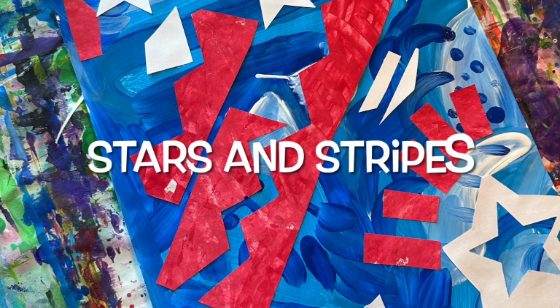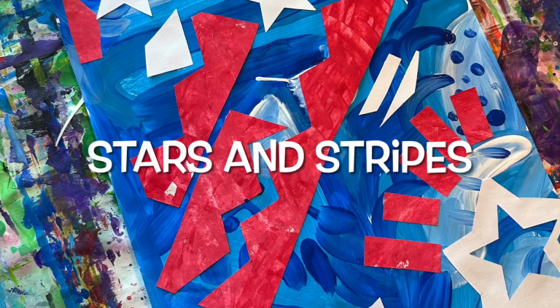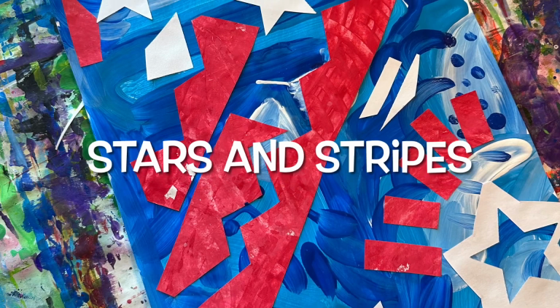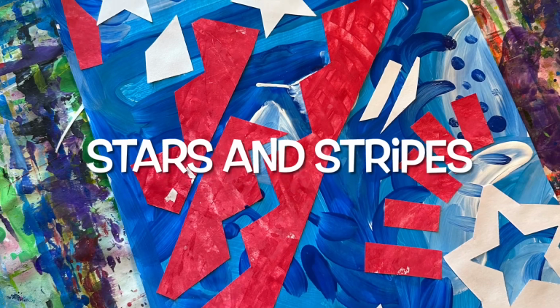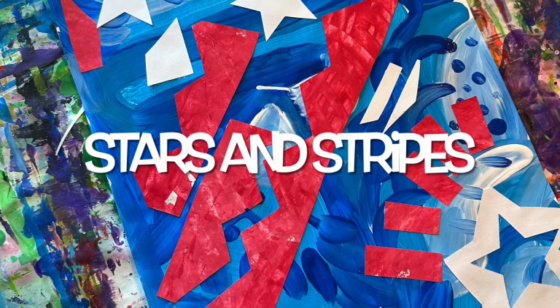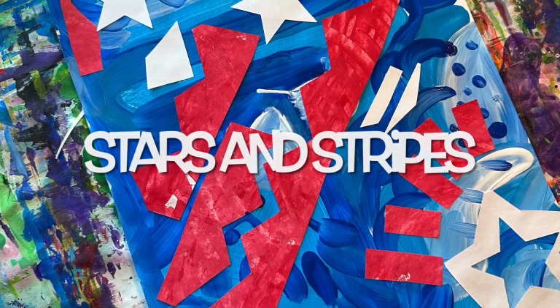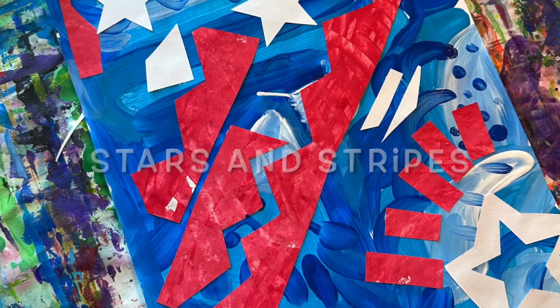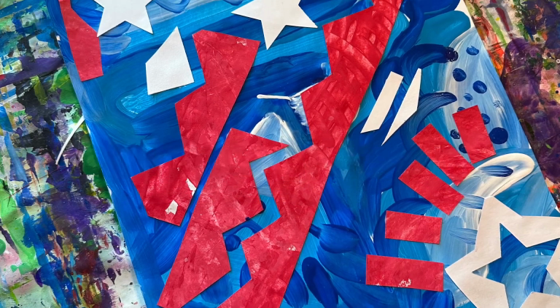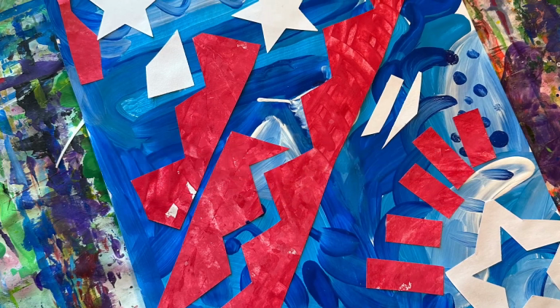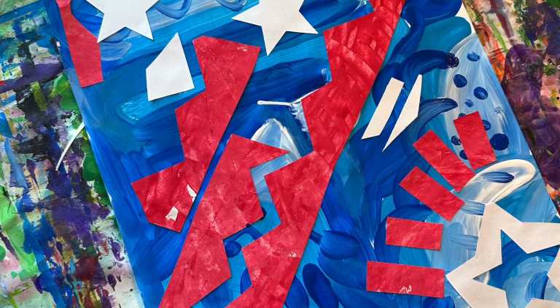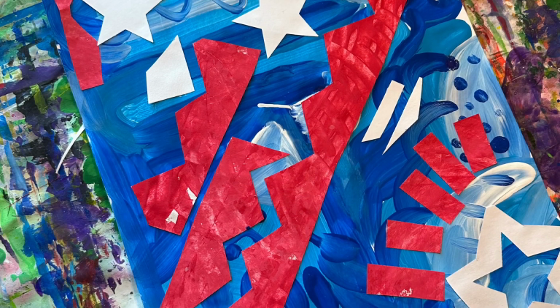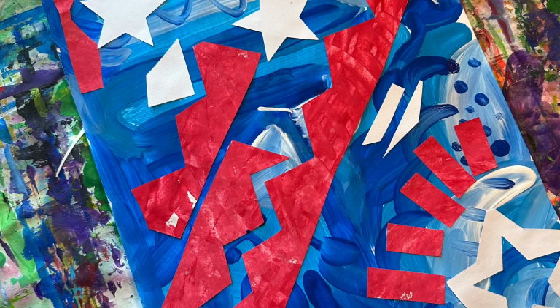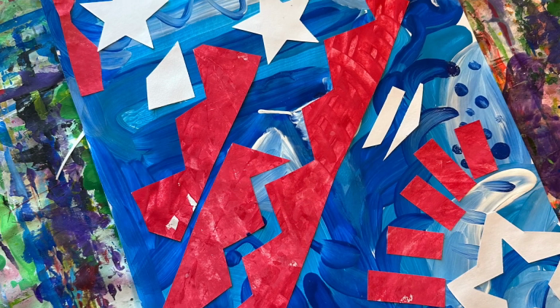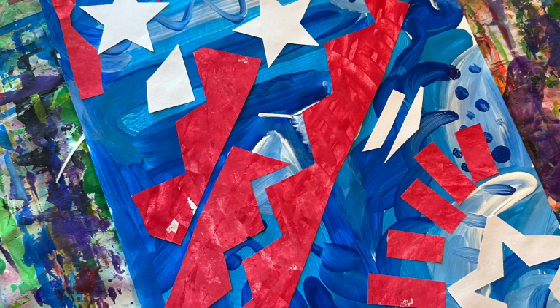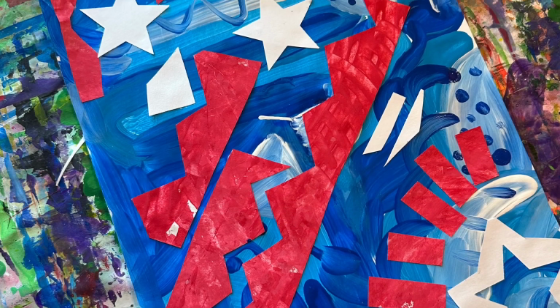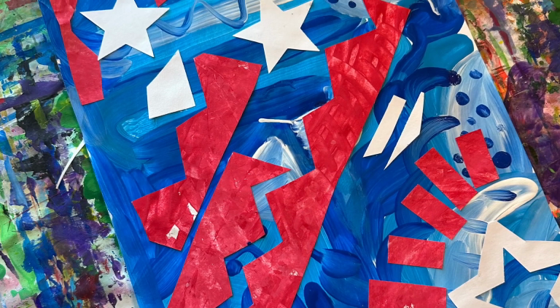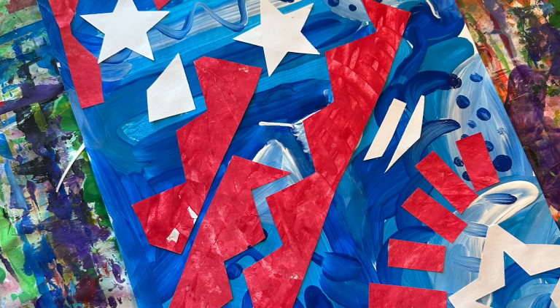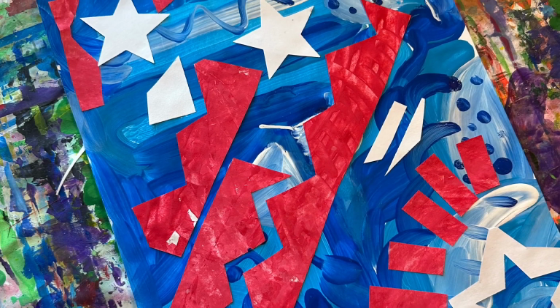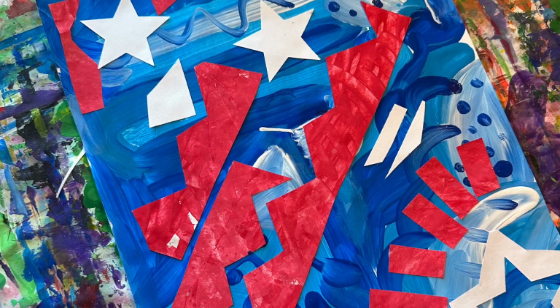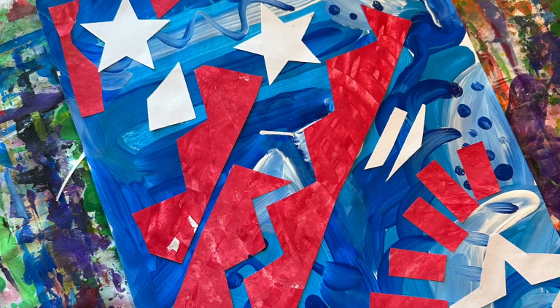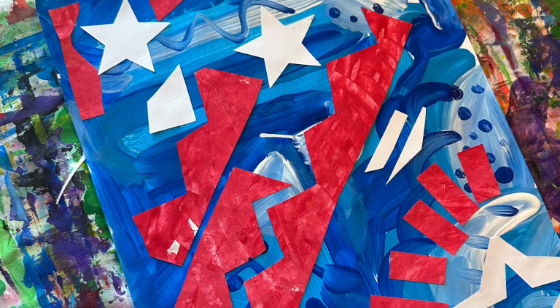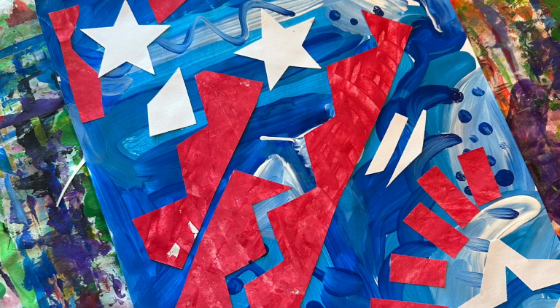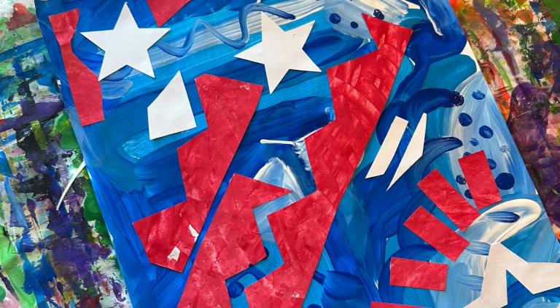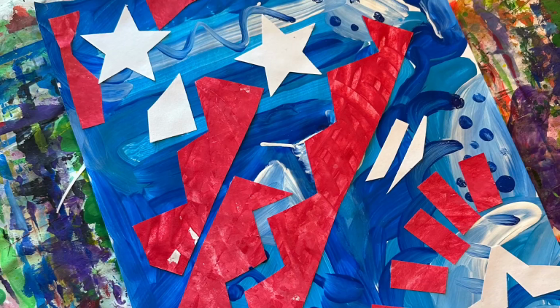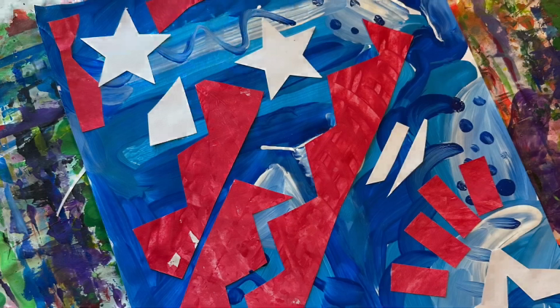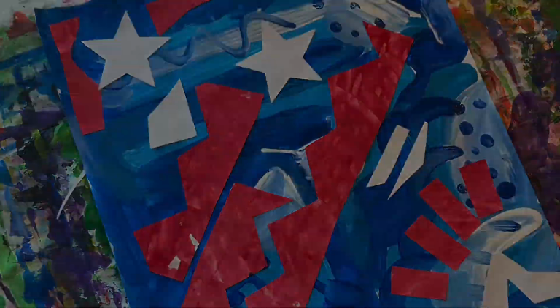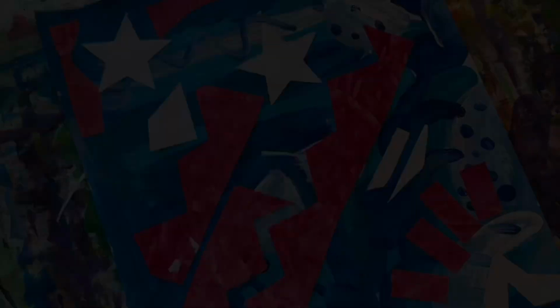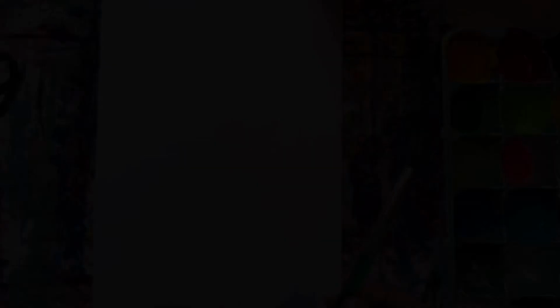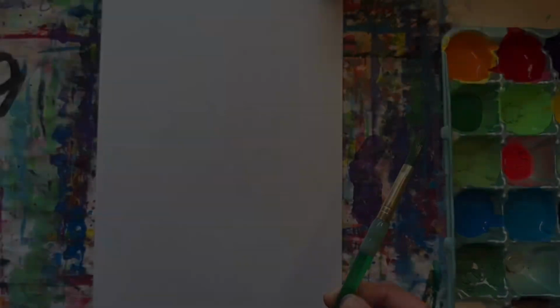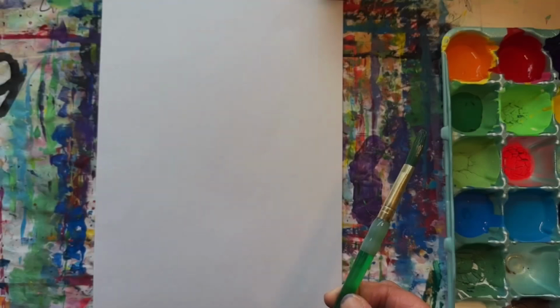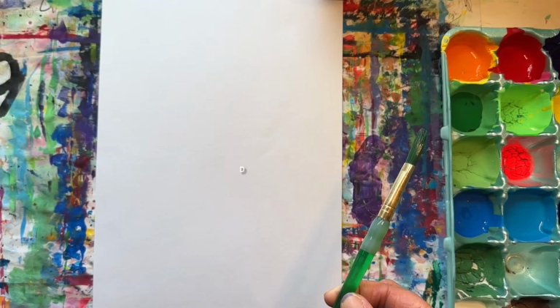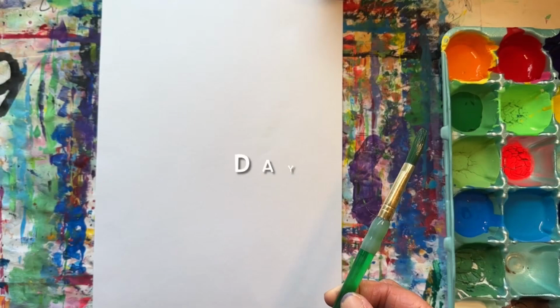Hi Wade Artists! Today we're going to be creating an abstract painting in honor of Veterans Day.